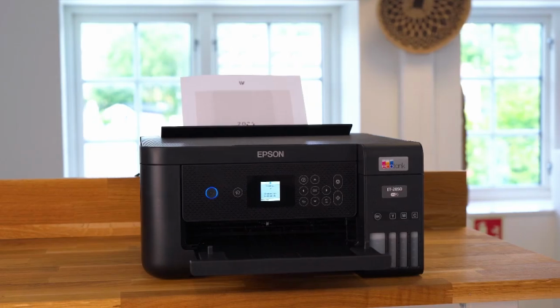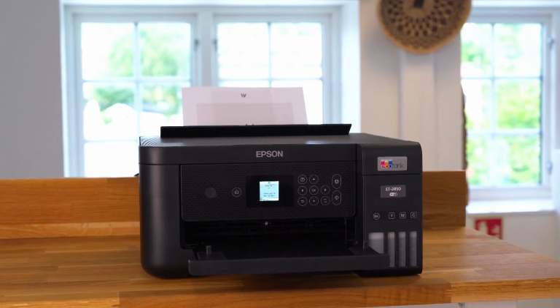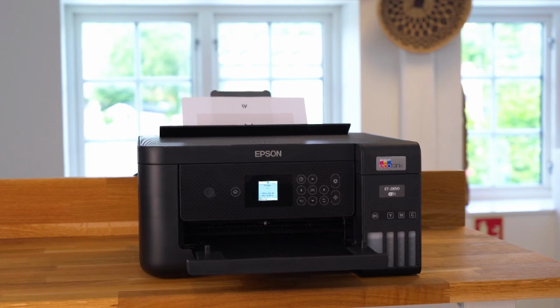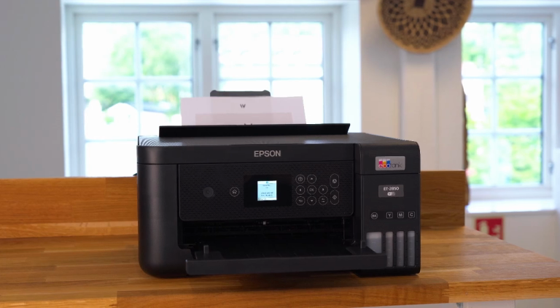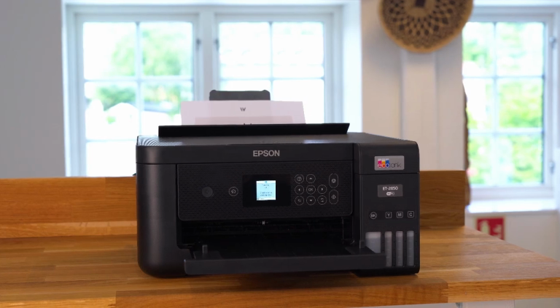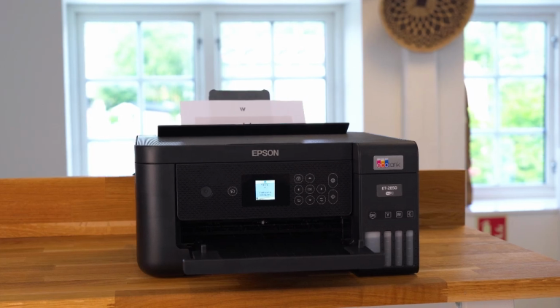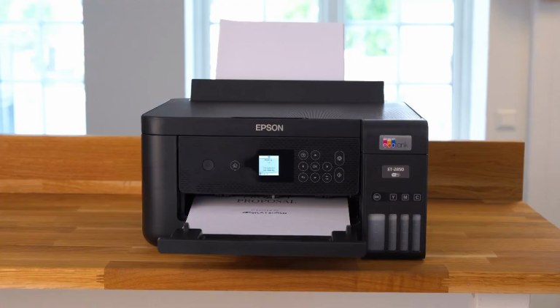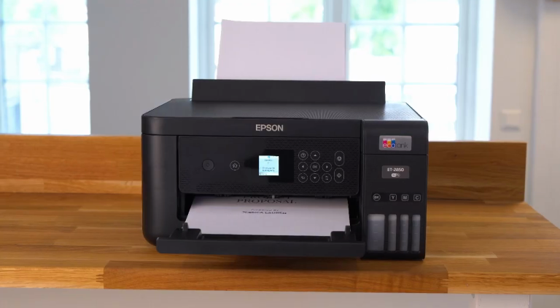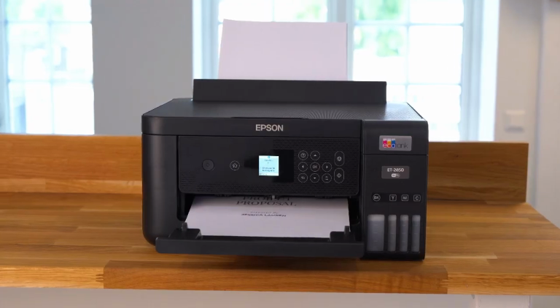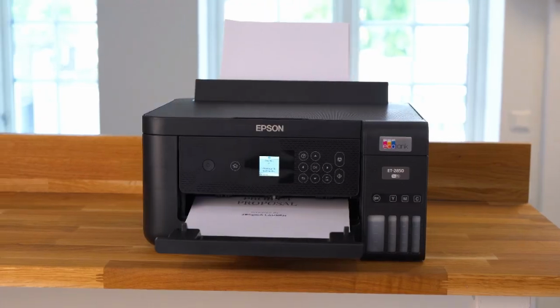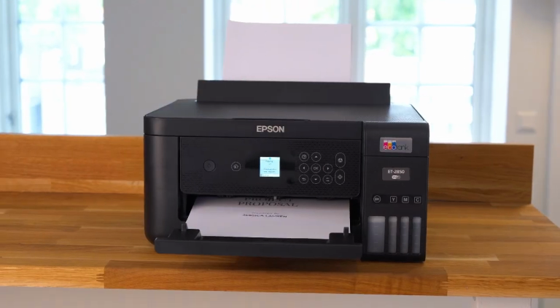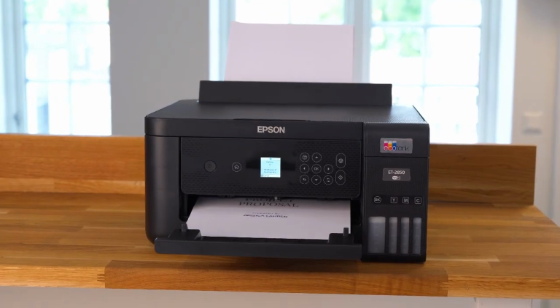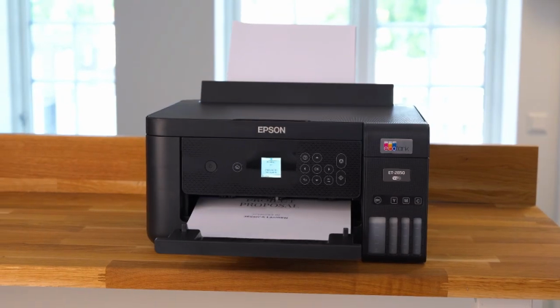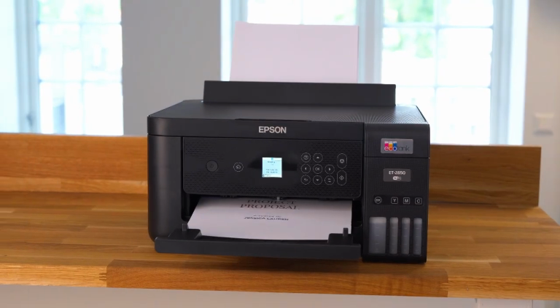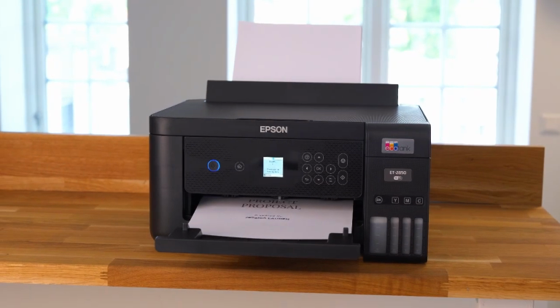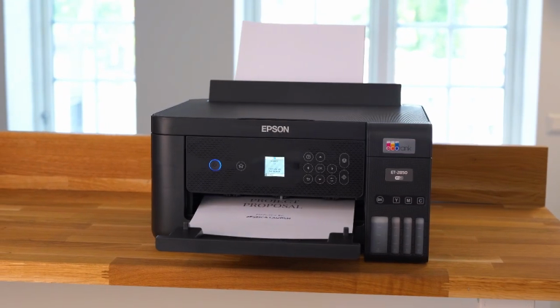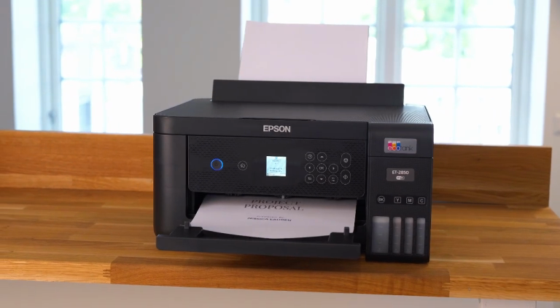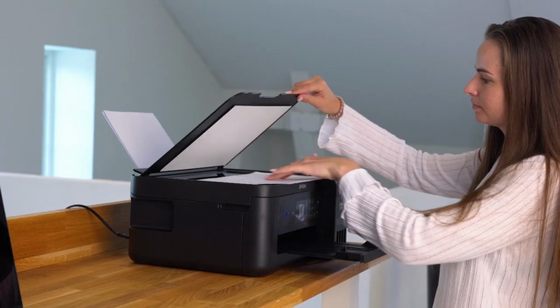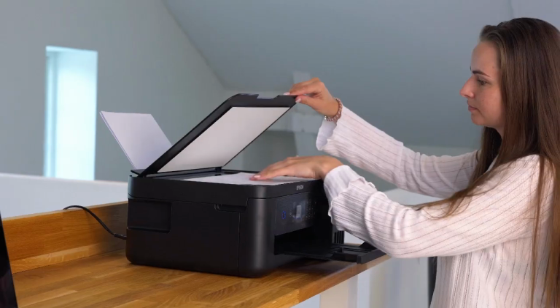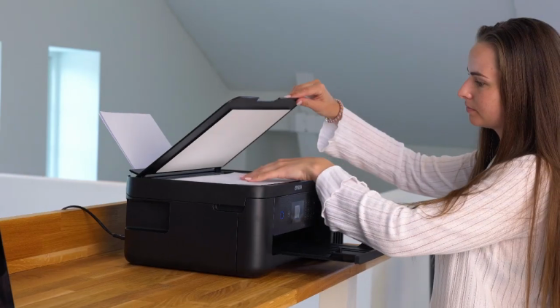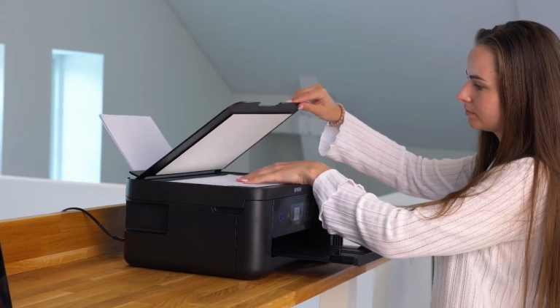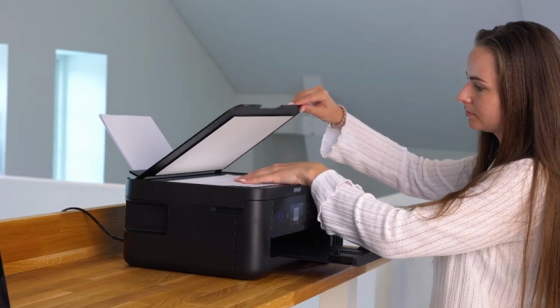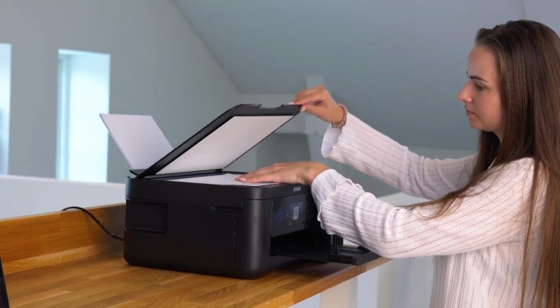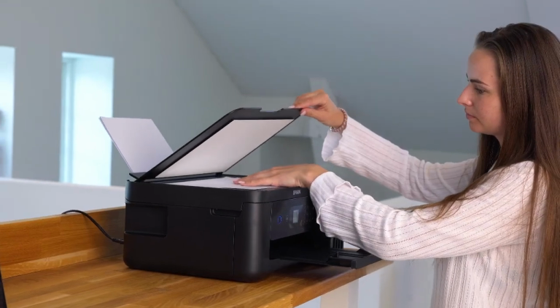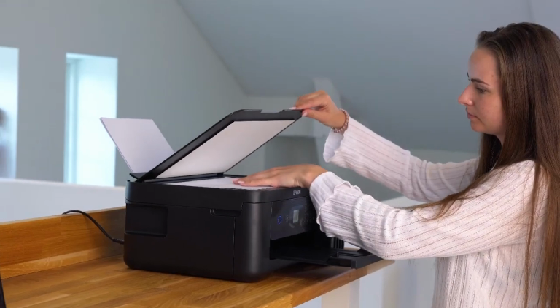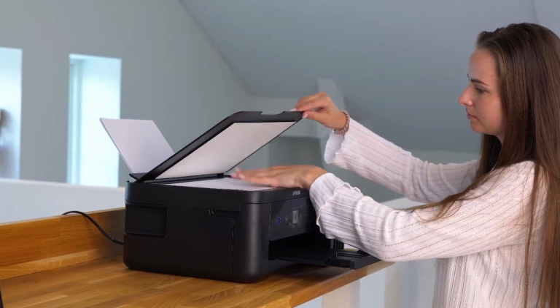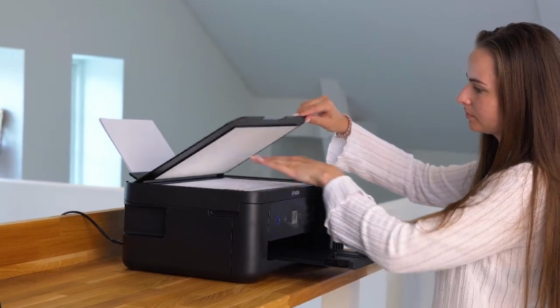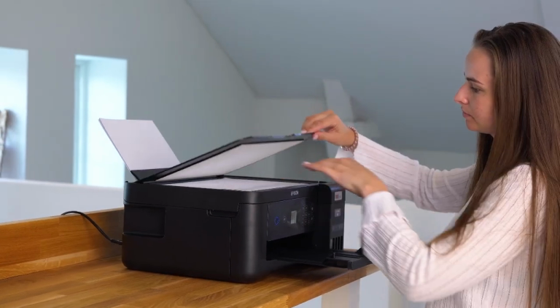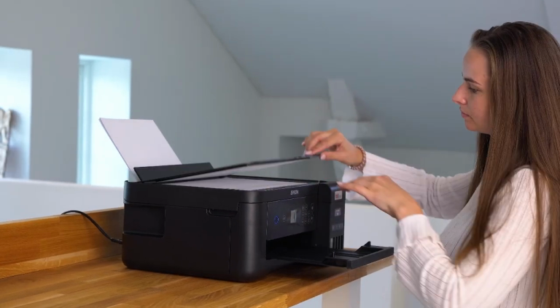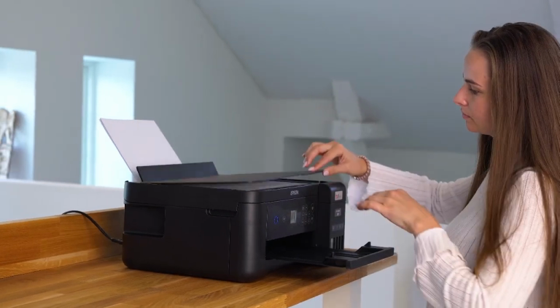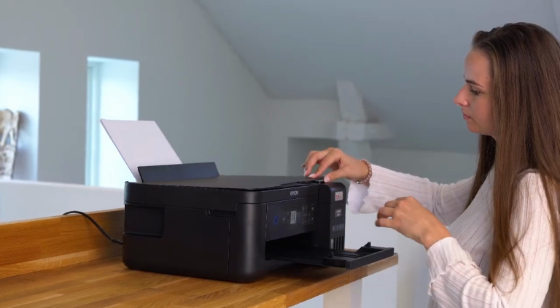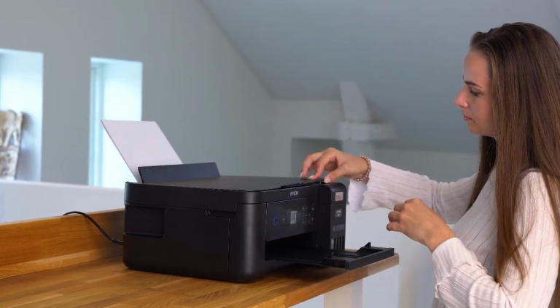If you want to scan or make a copy, you can easily do this through the LCD panel or the app.